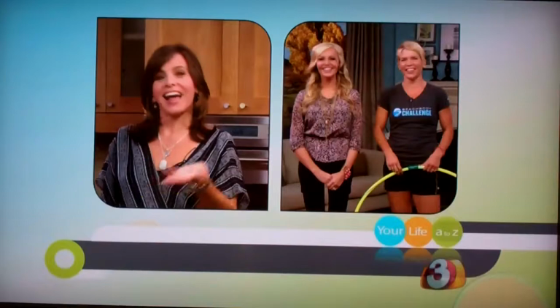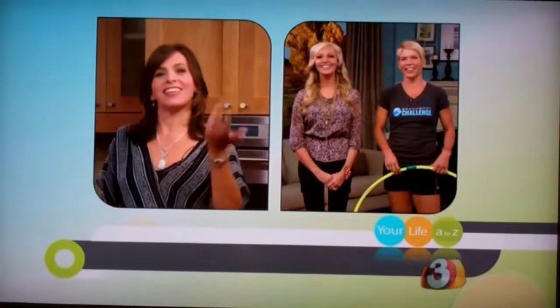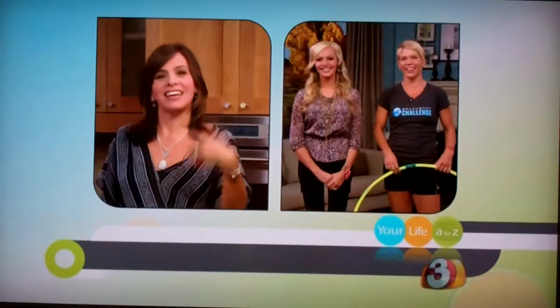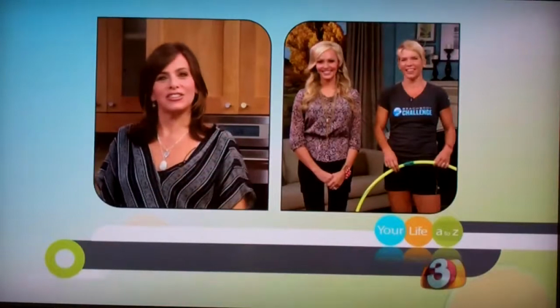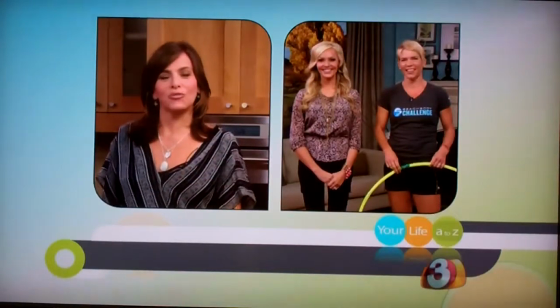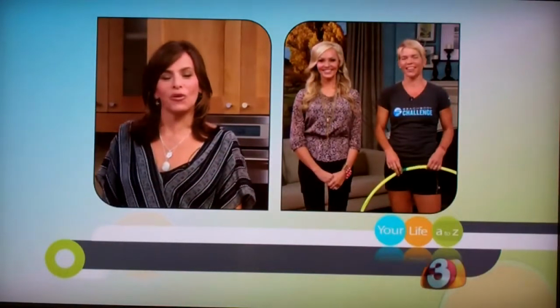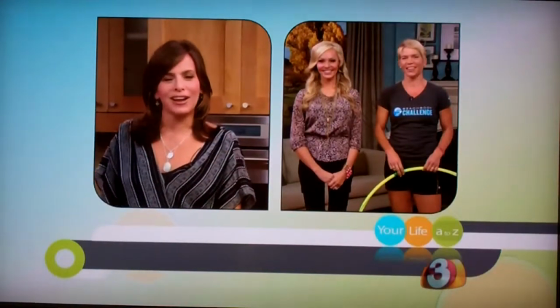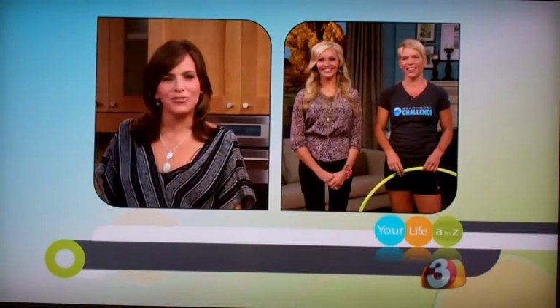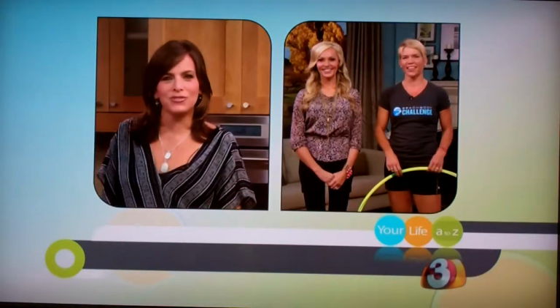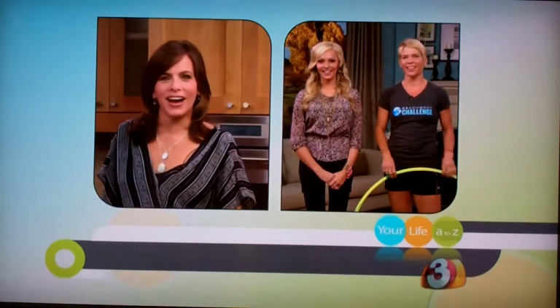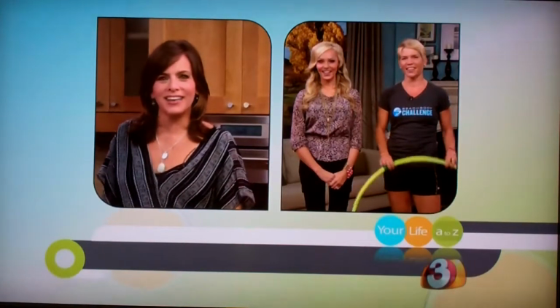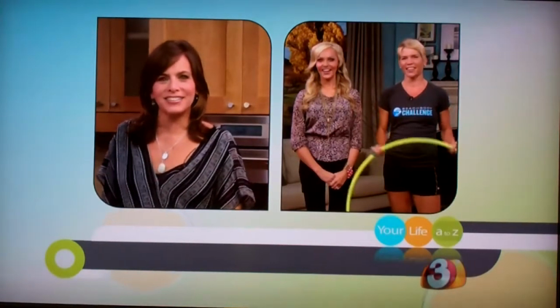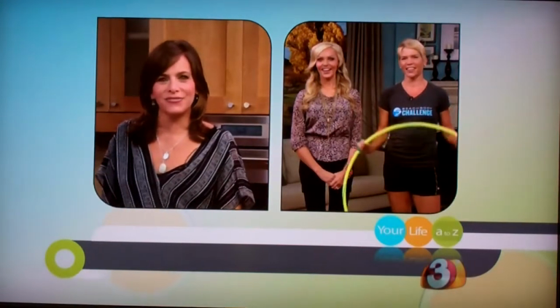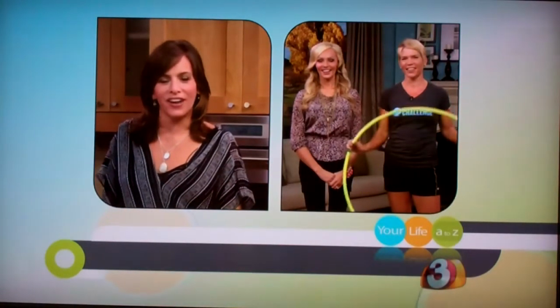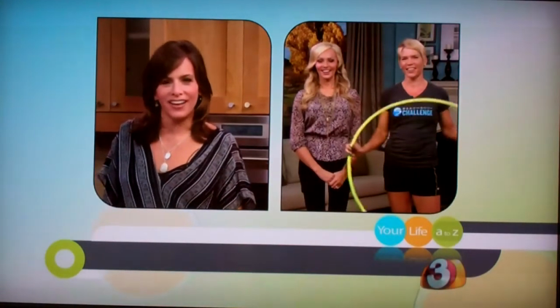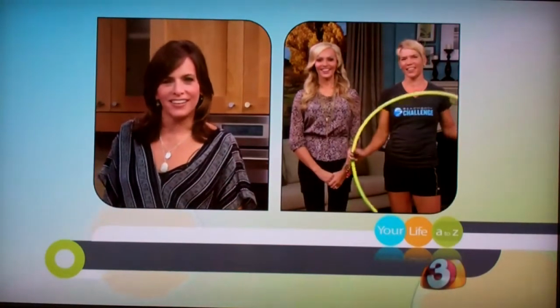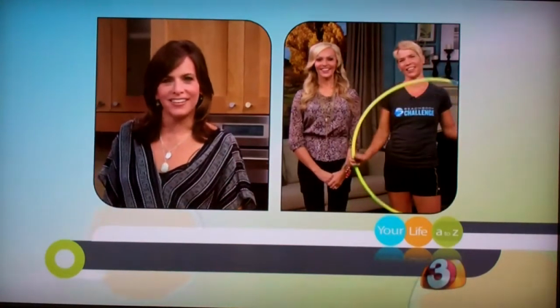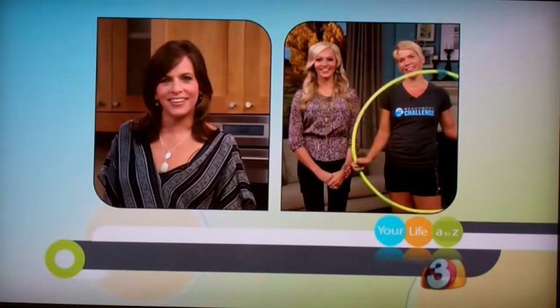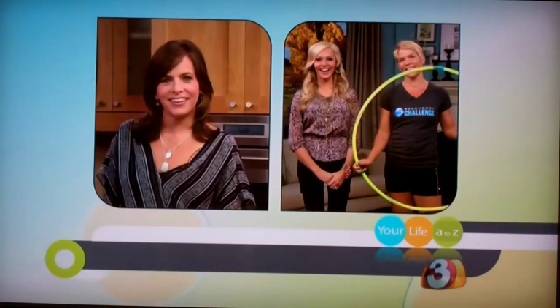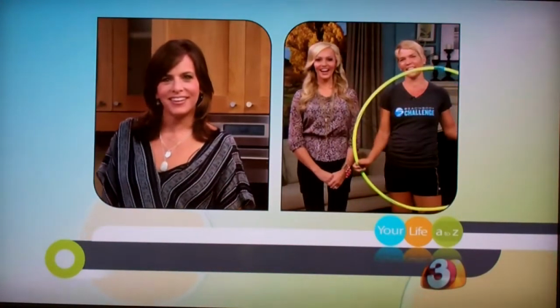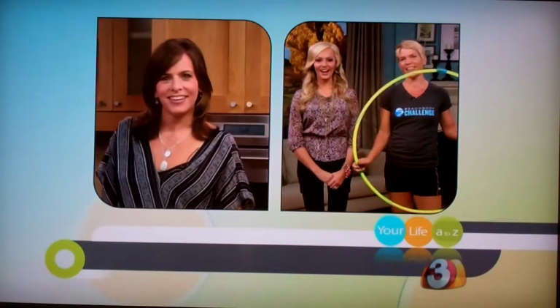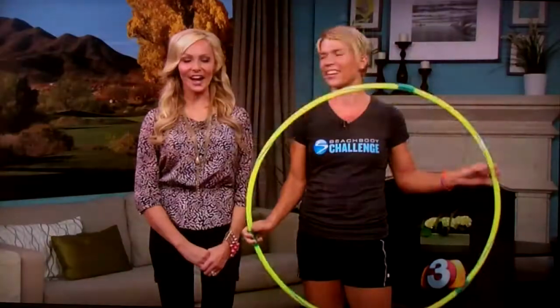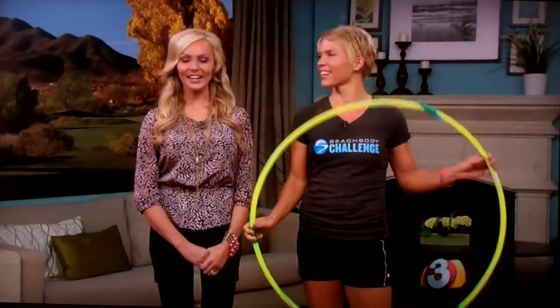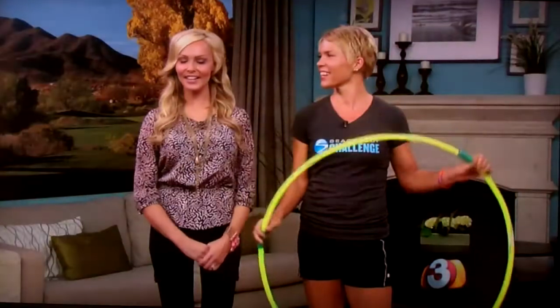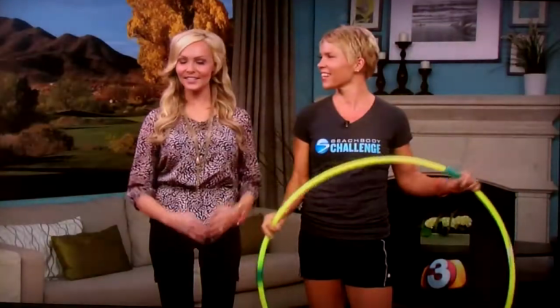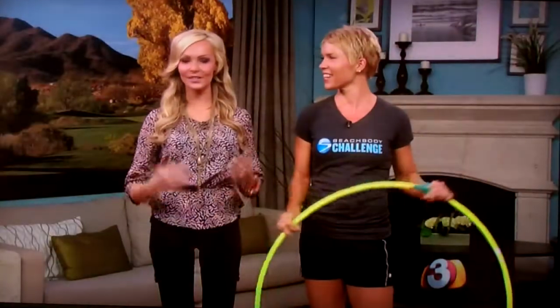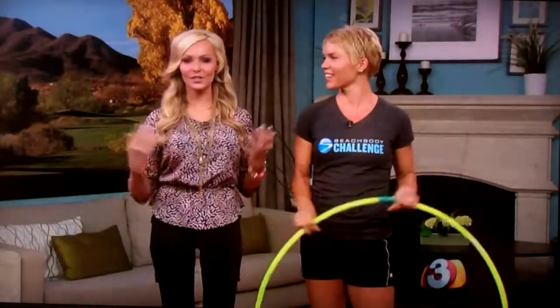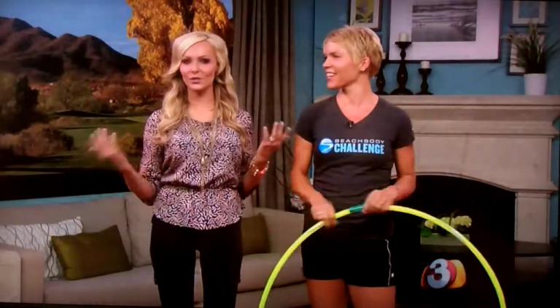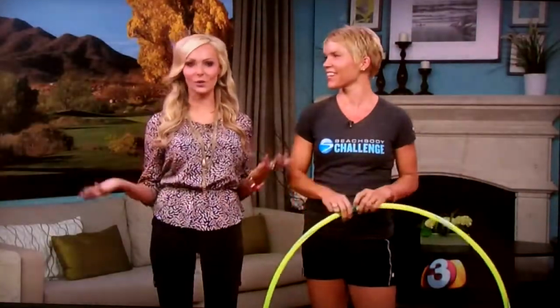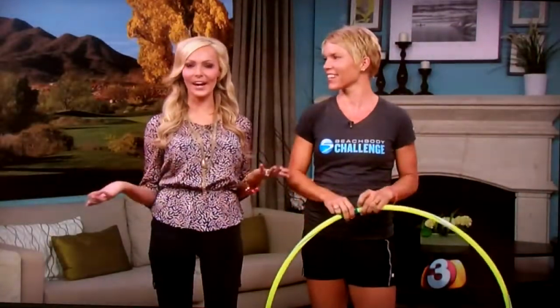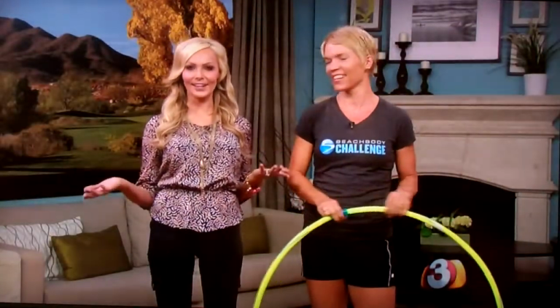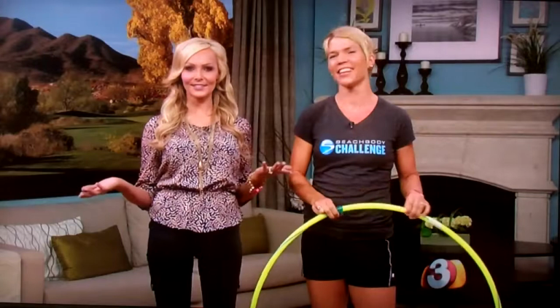I like this workout, you guys. It's fun. I guess it's the new craze.